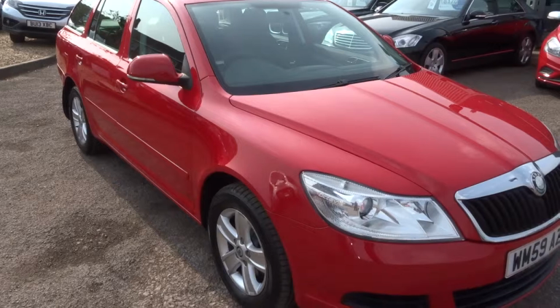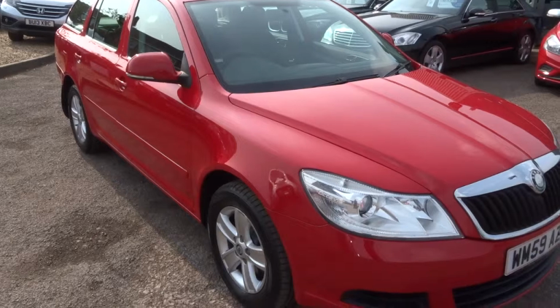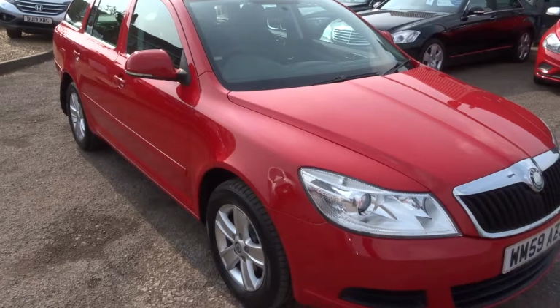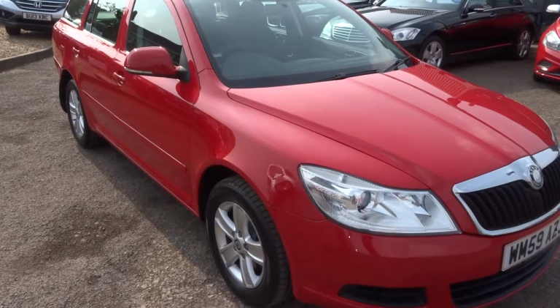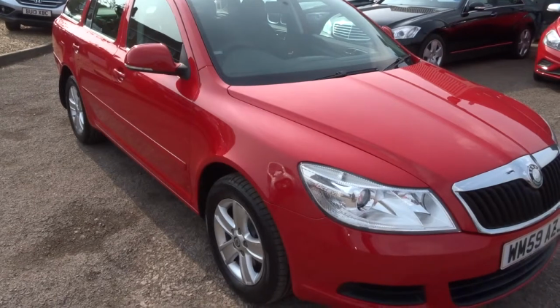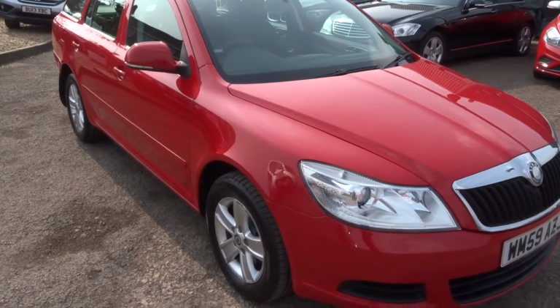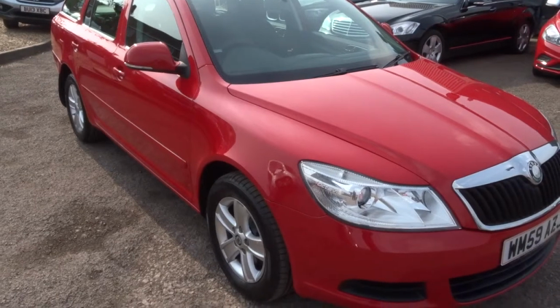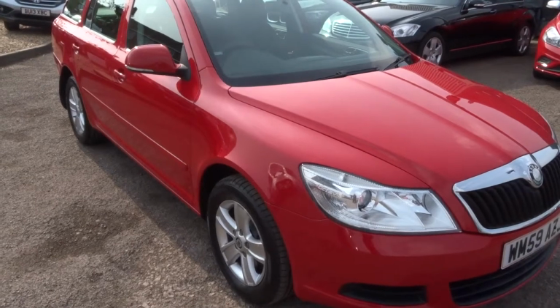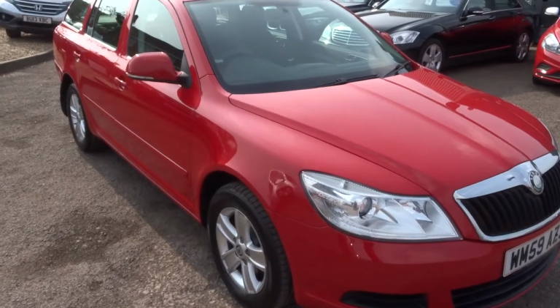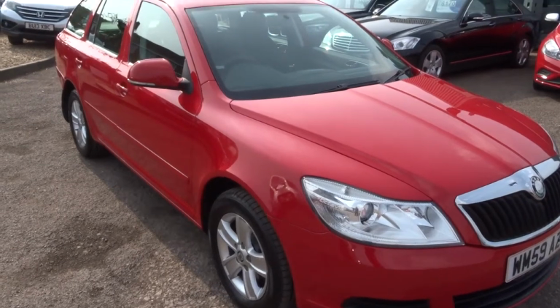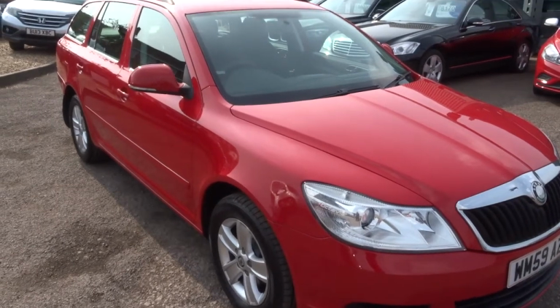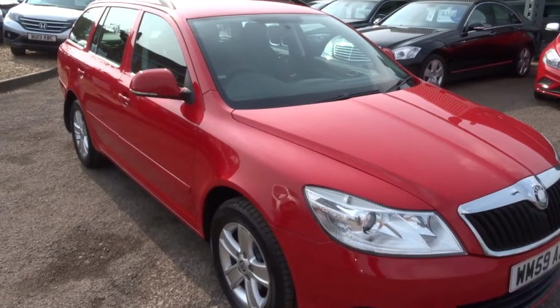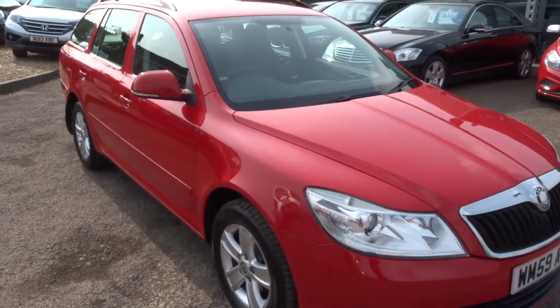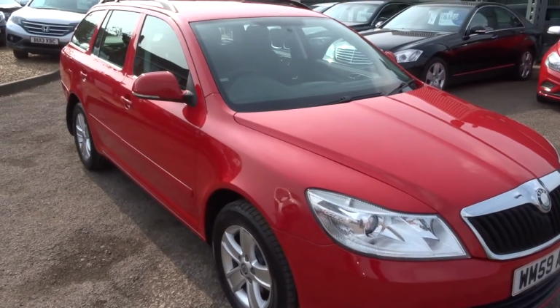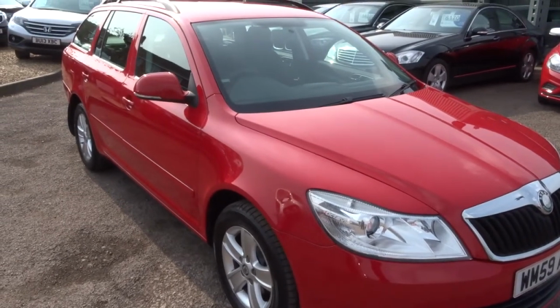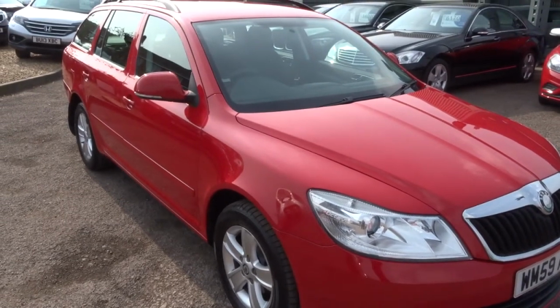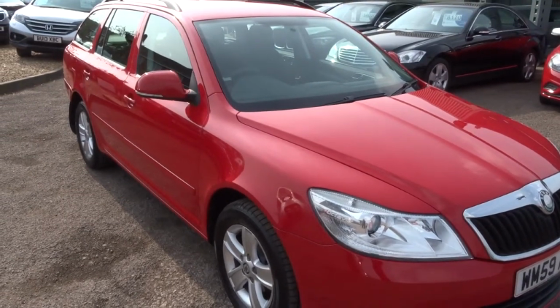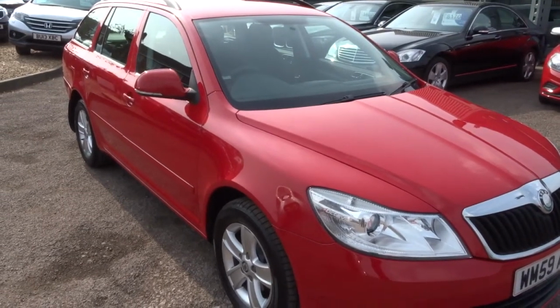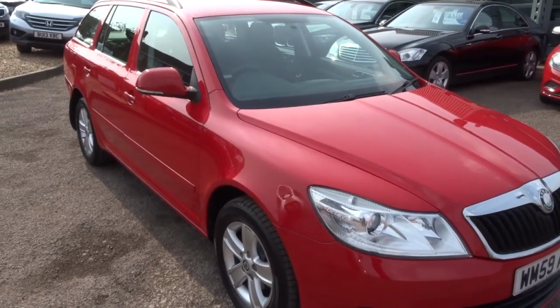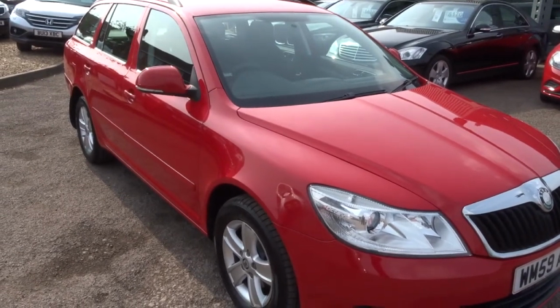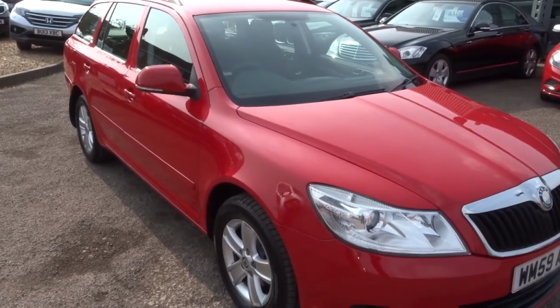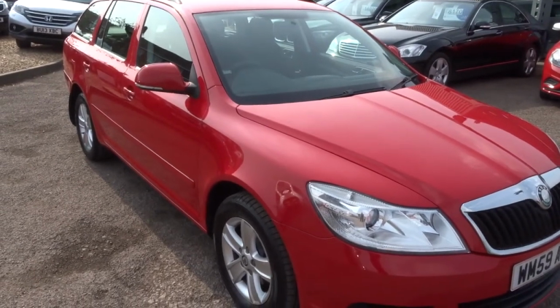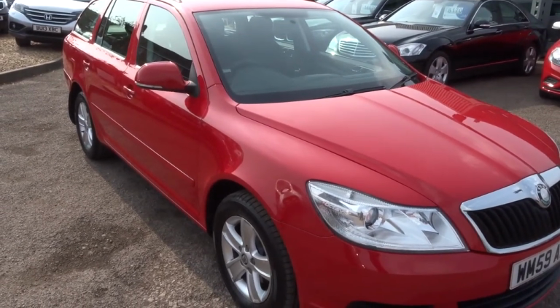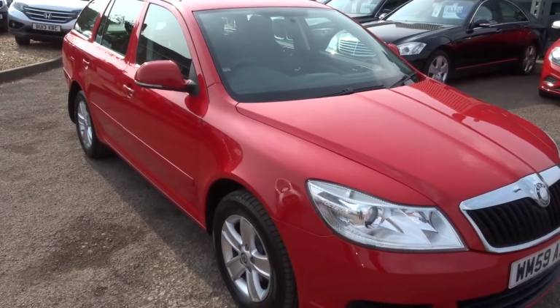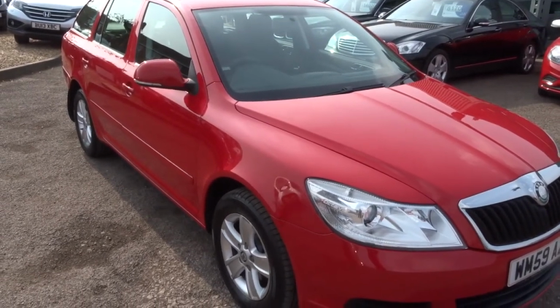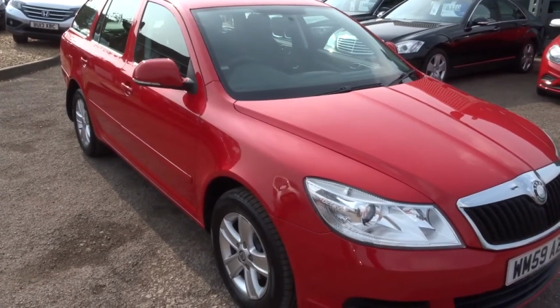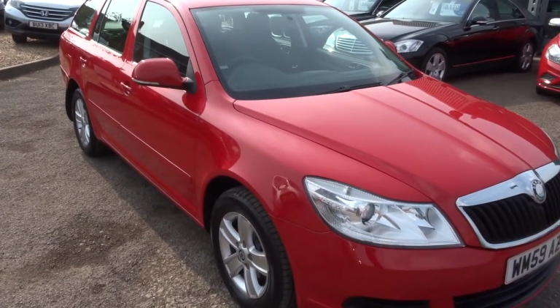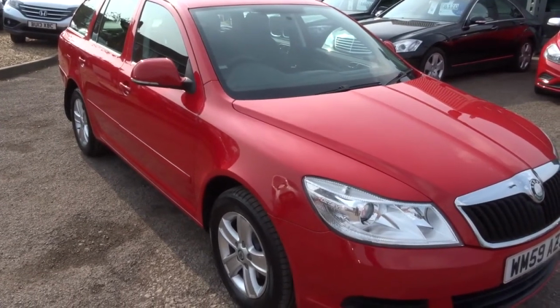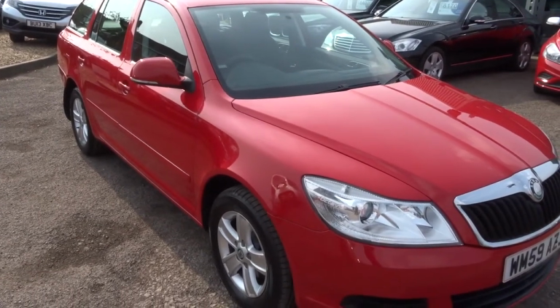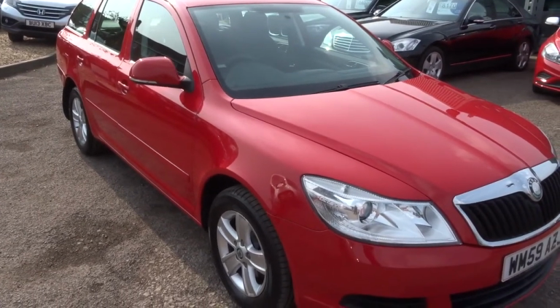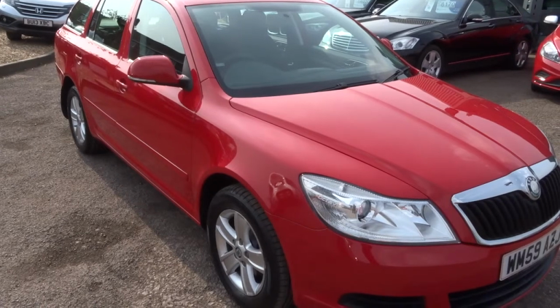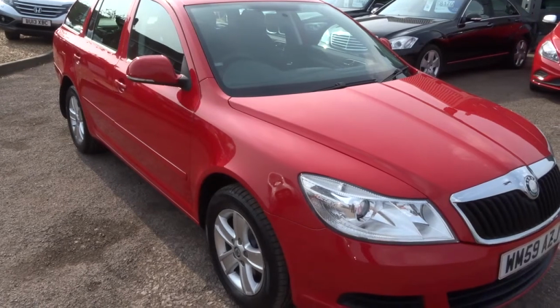Hi, welcome to Country Car. My name's Kevin. I'd like to show you one of our latest arrivals.